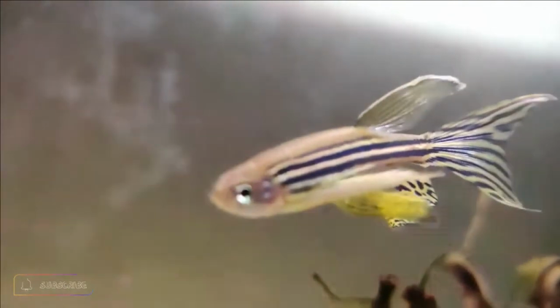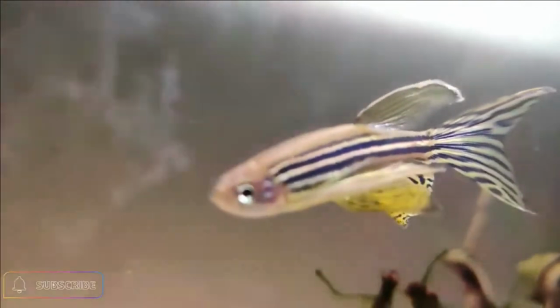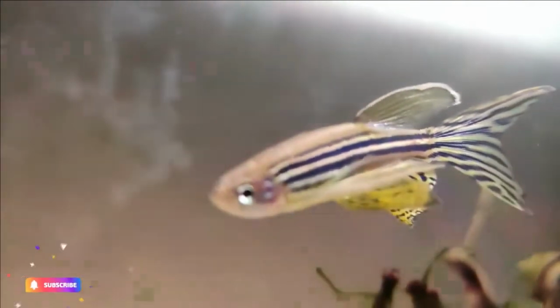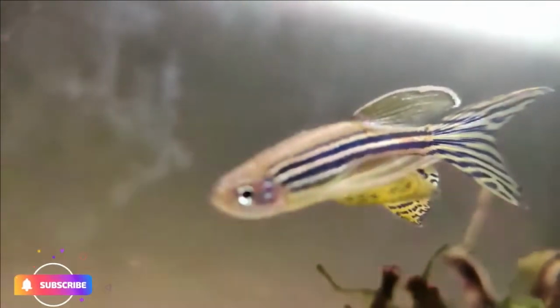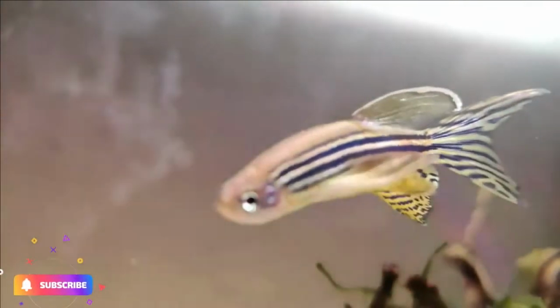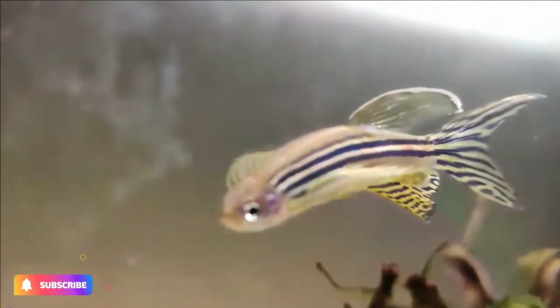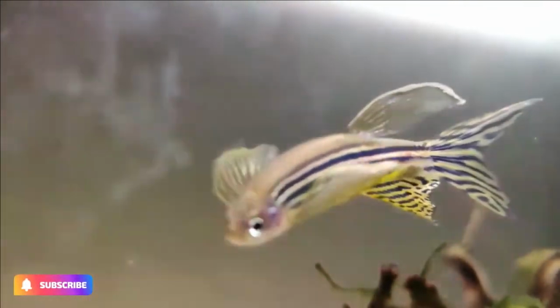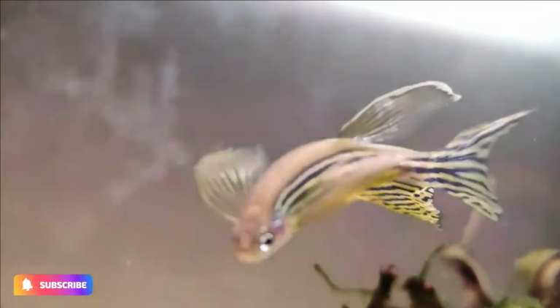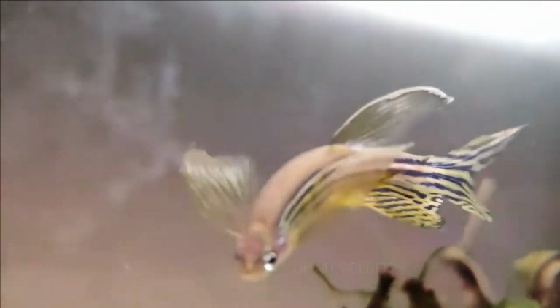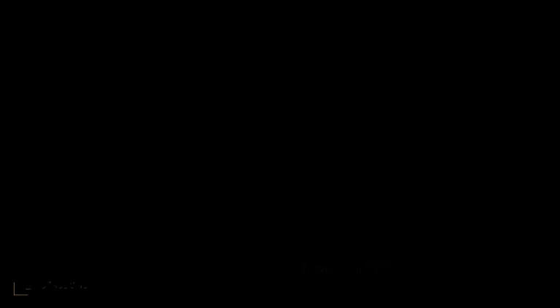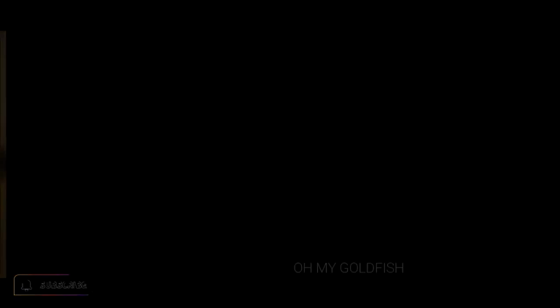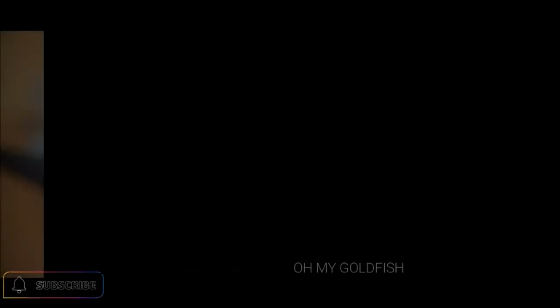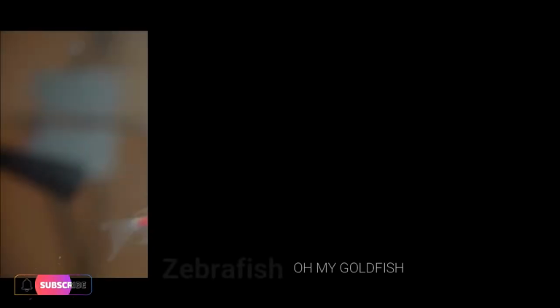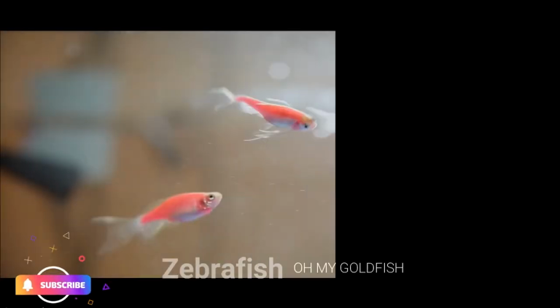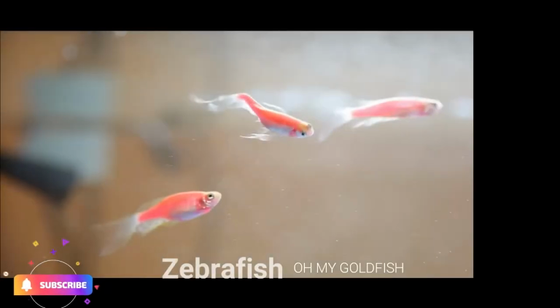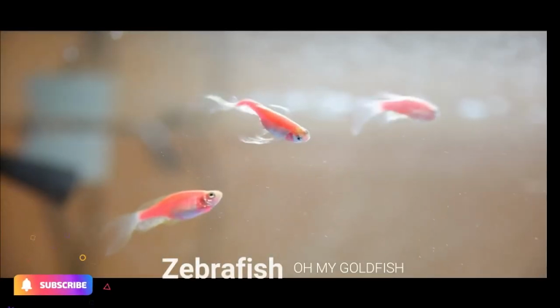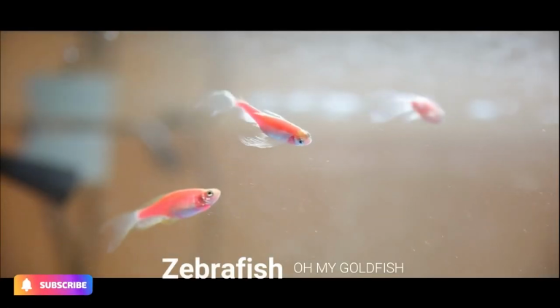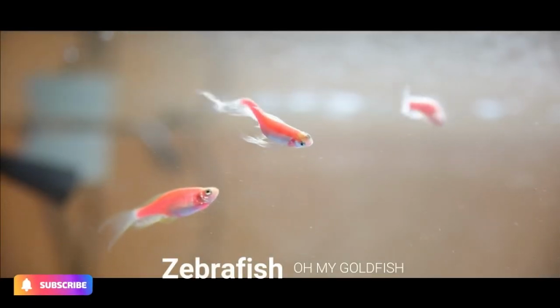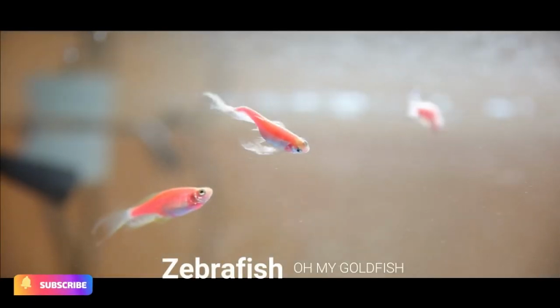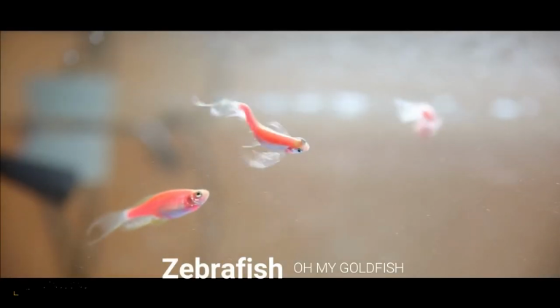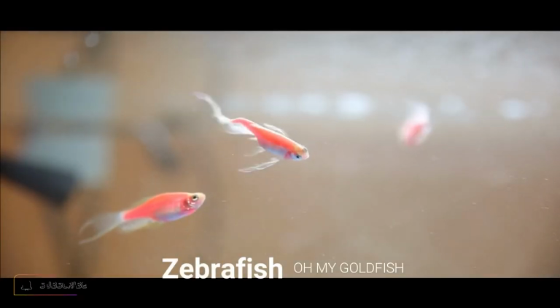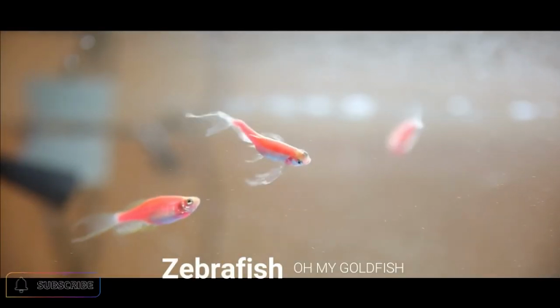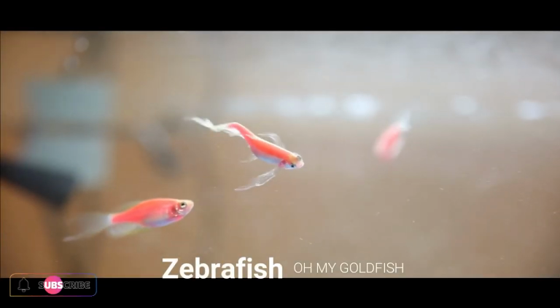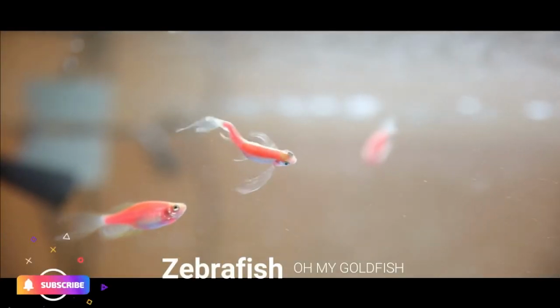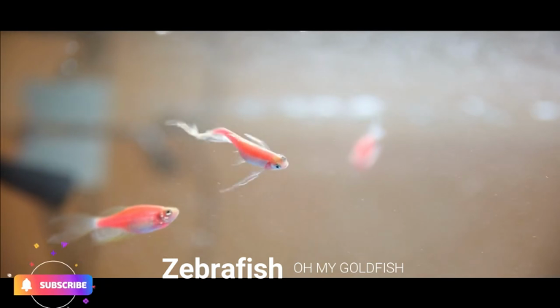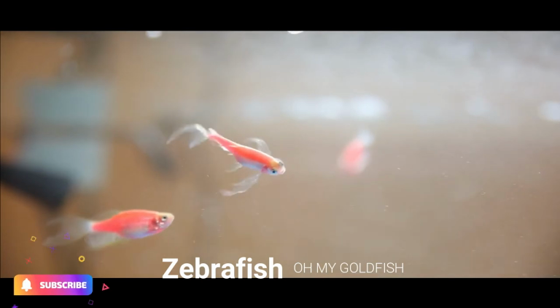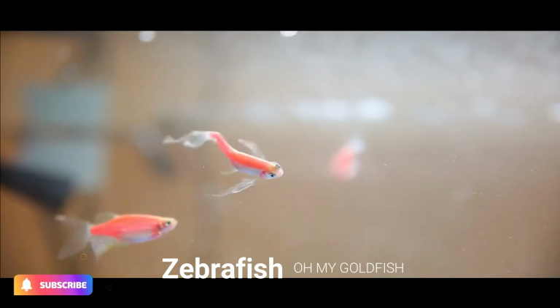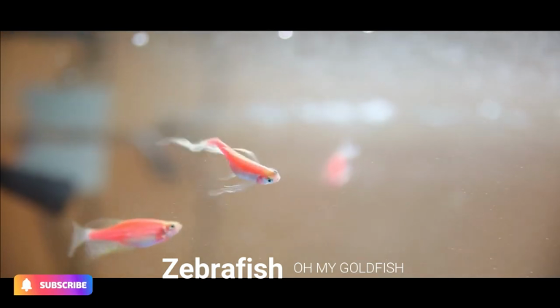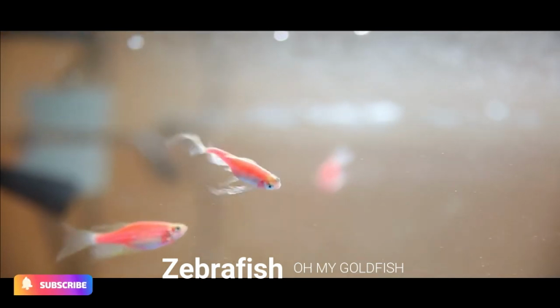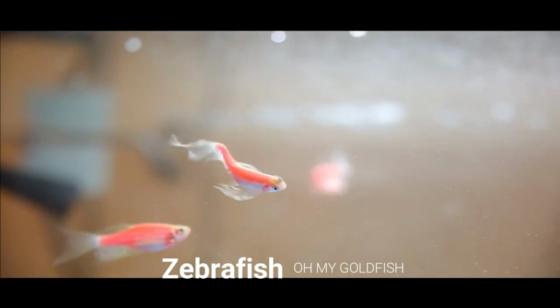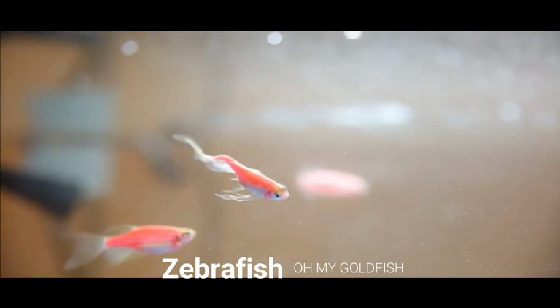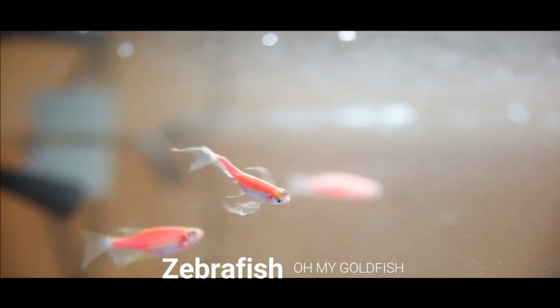Zebra Fish, or Zebra Danio. These small danios show well in shoals as part of a community aquarium.